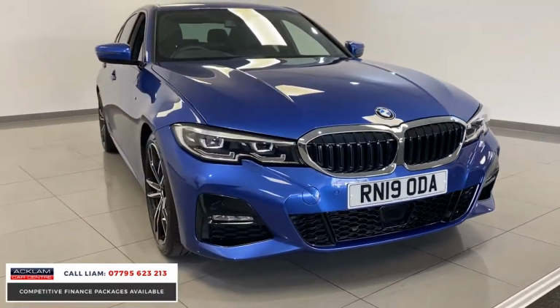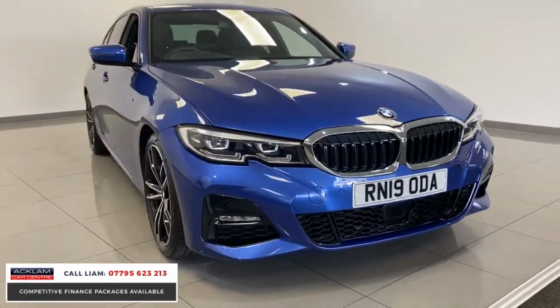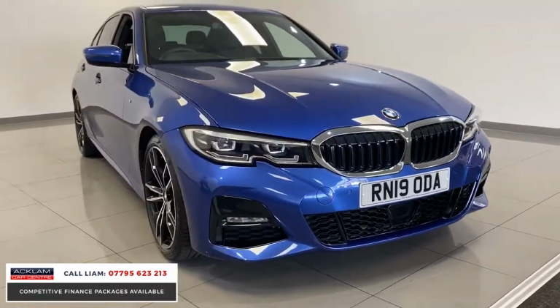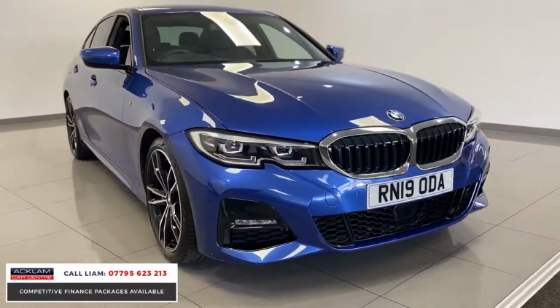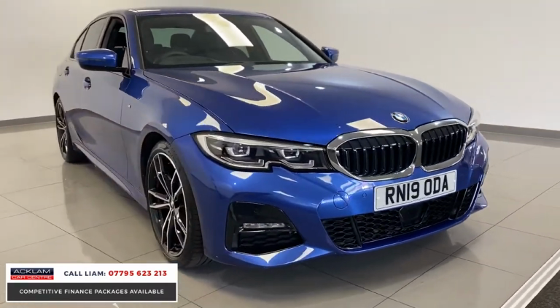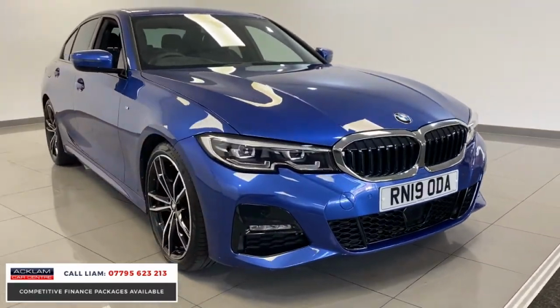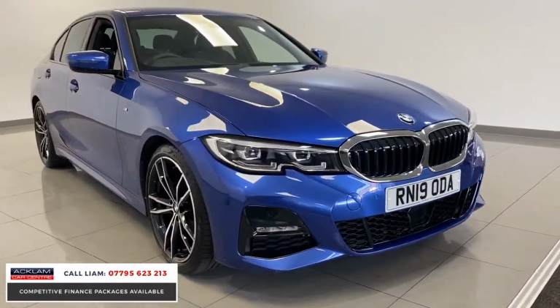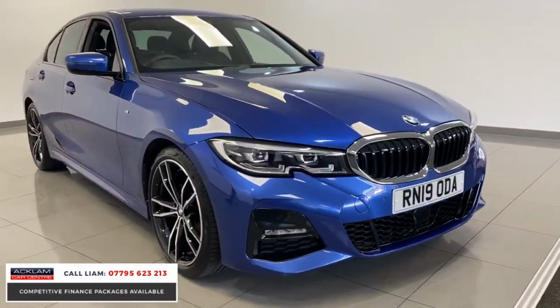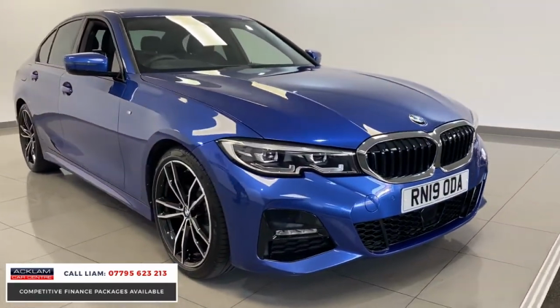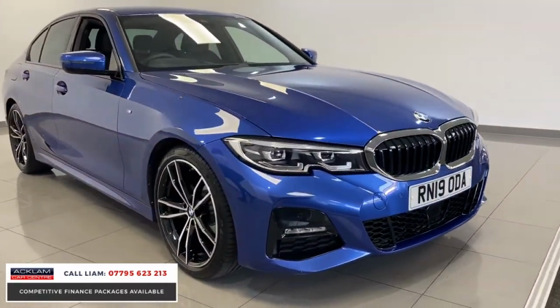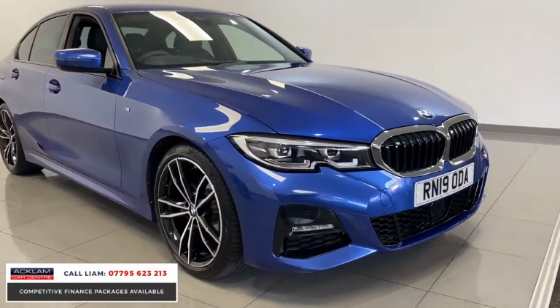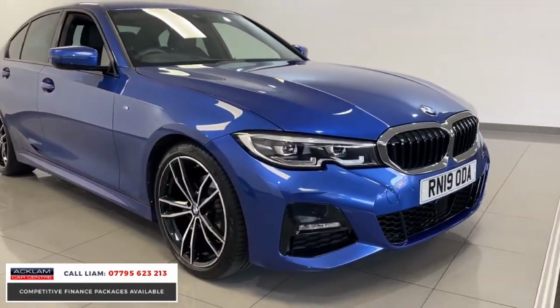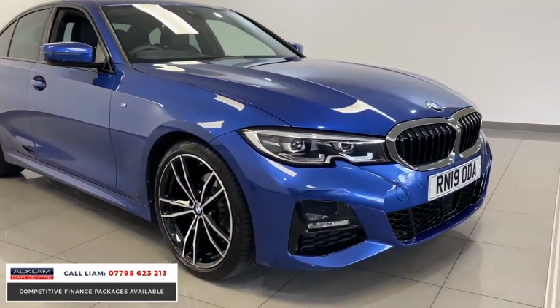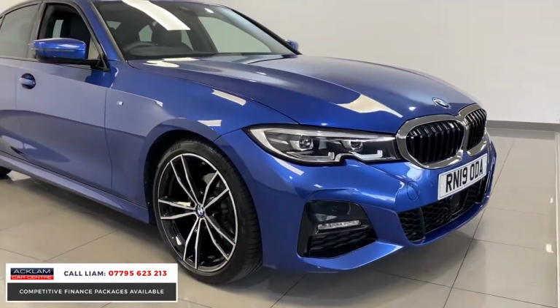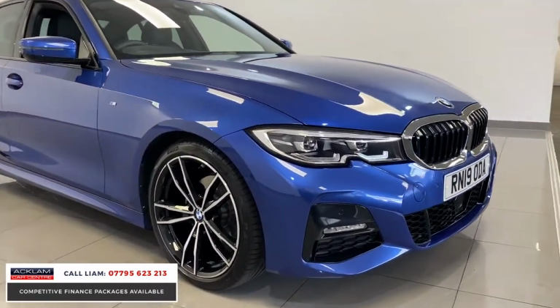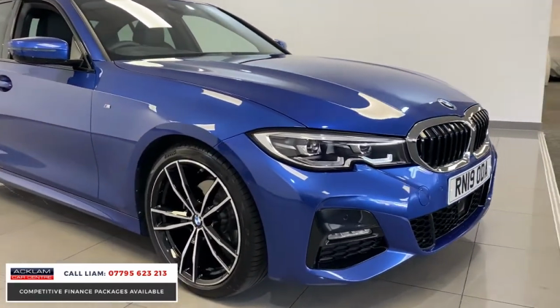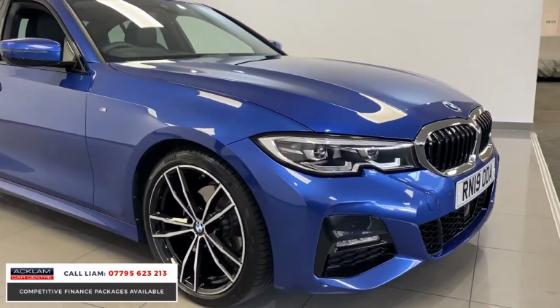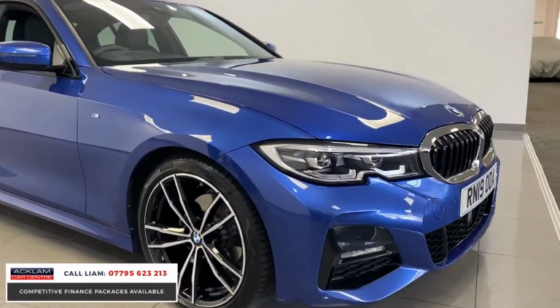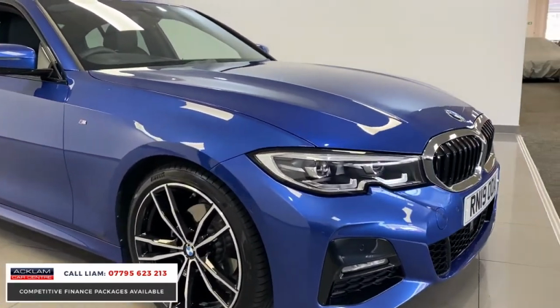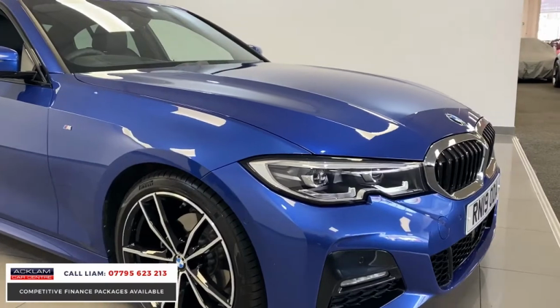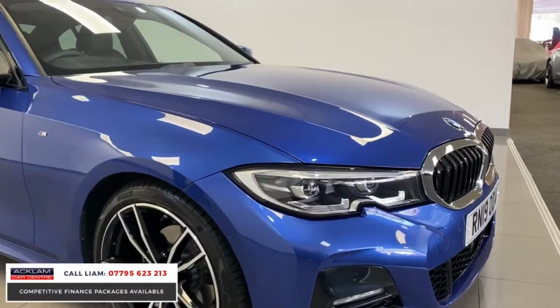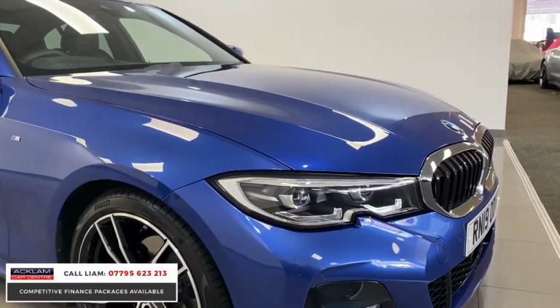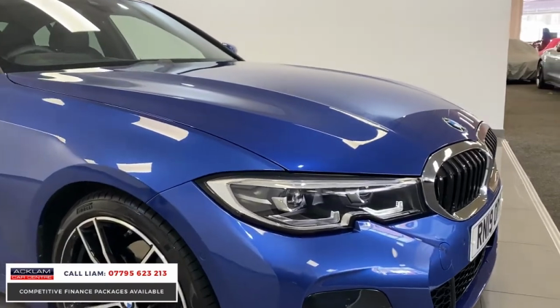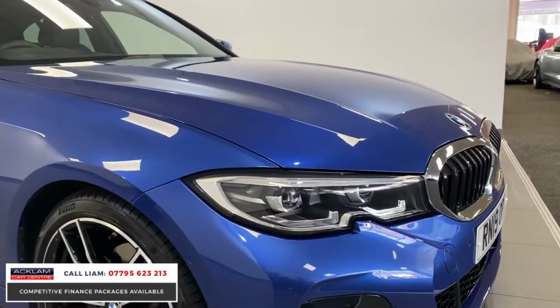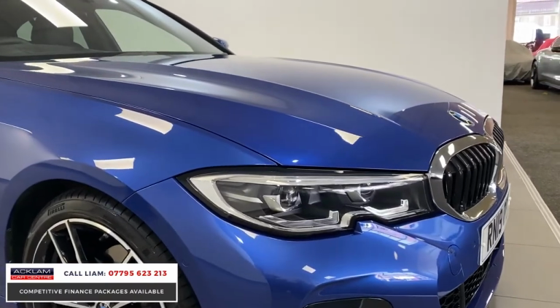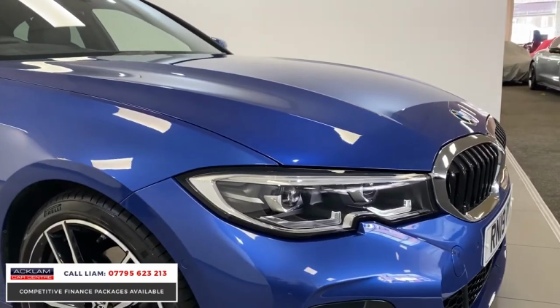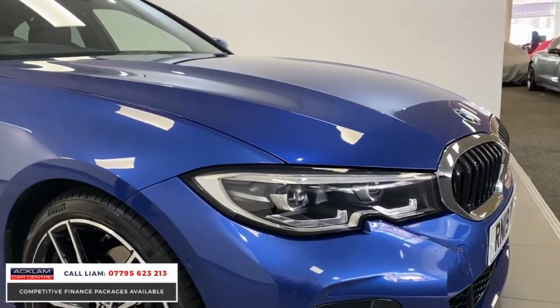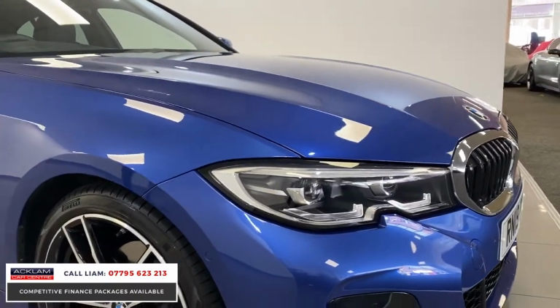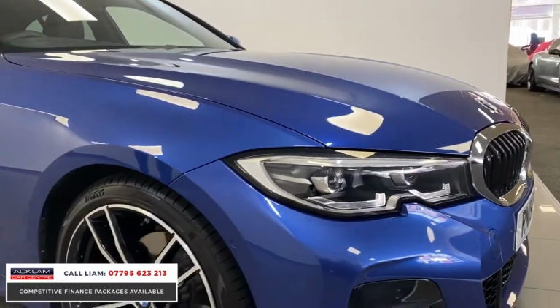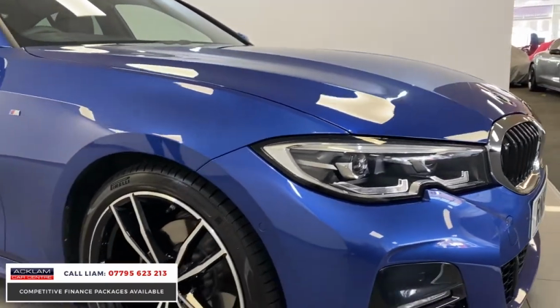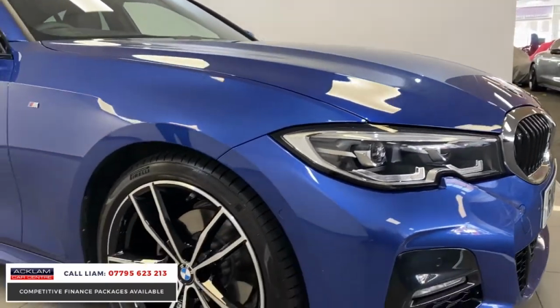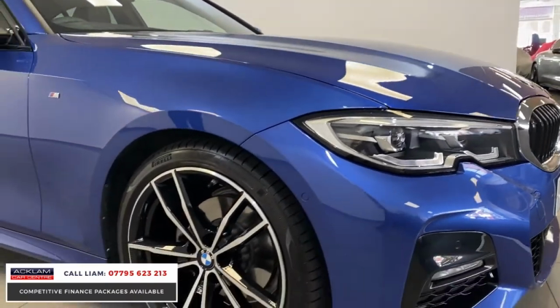Automatic, diesel, latest generation, and I think with the colour it just looks fabulous.